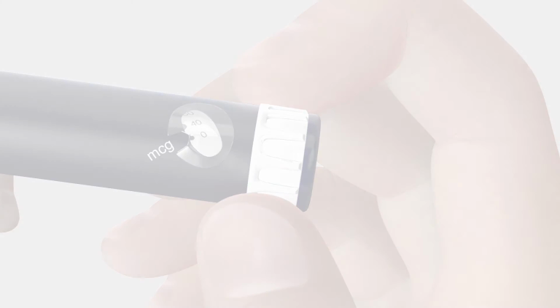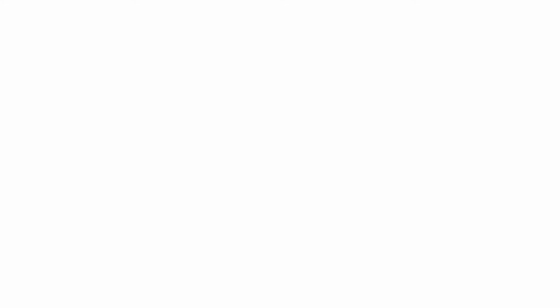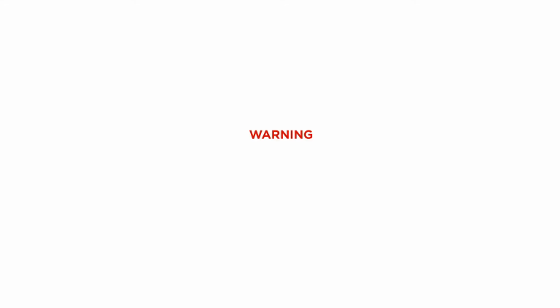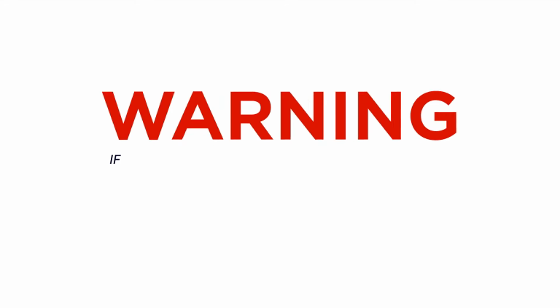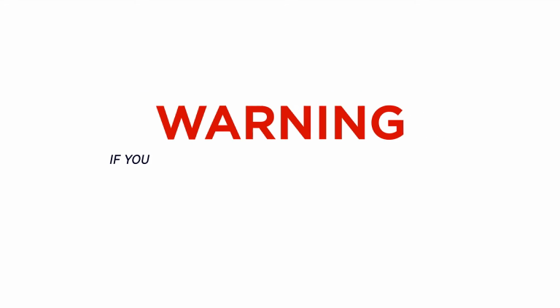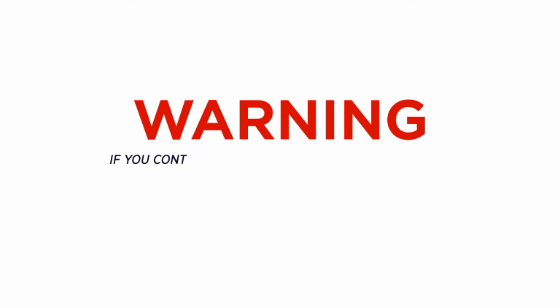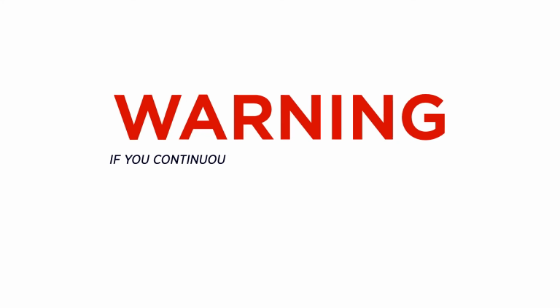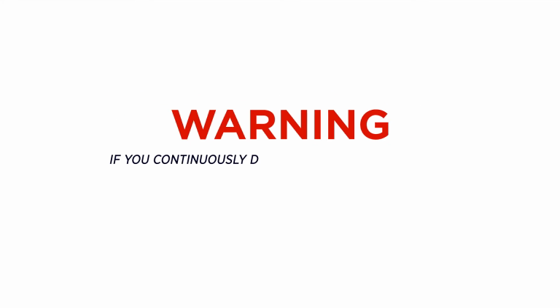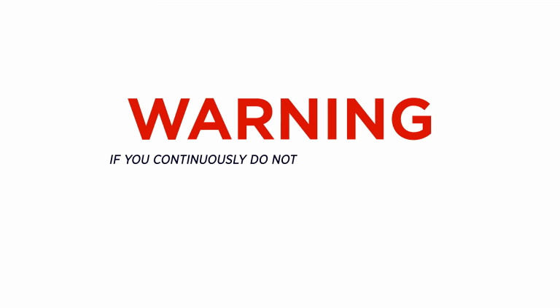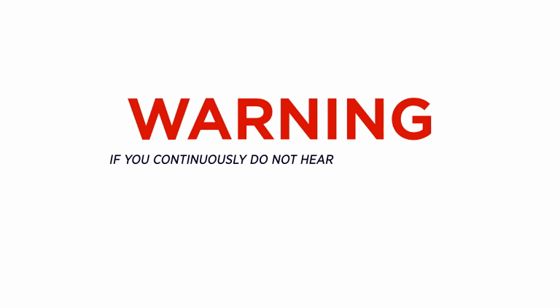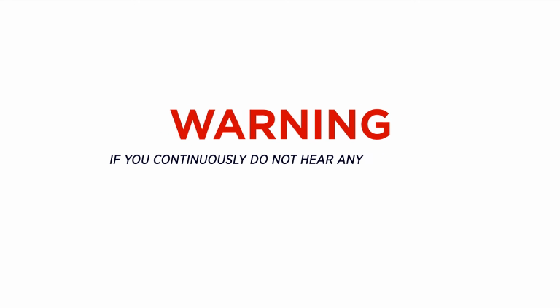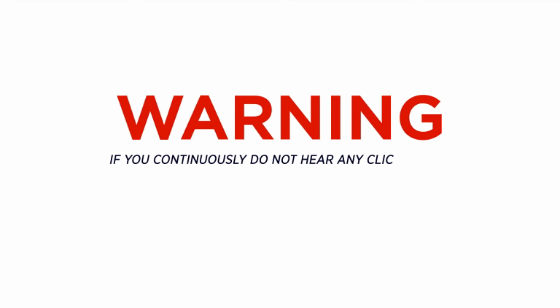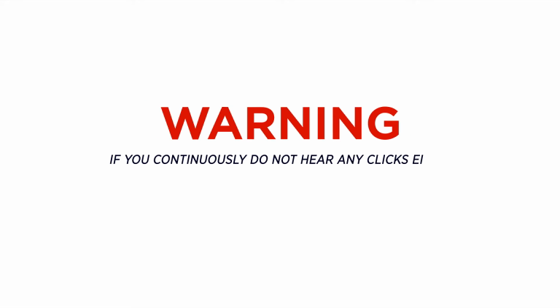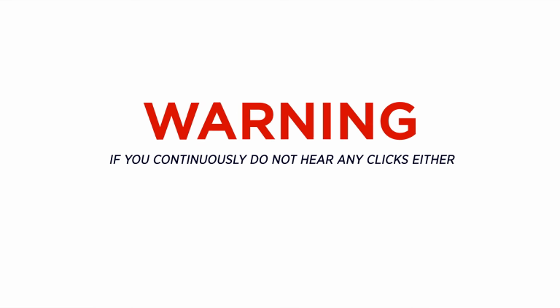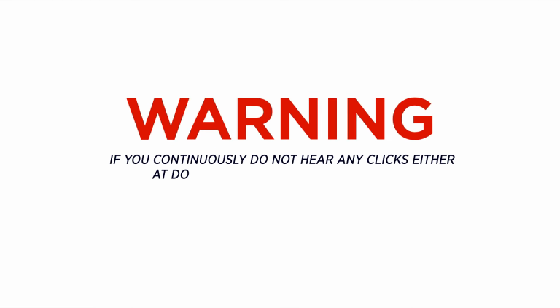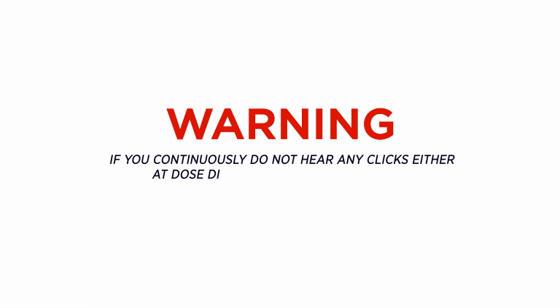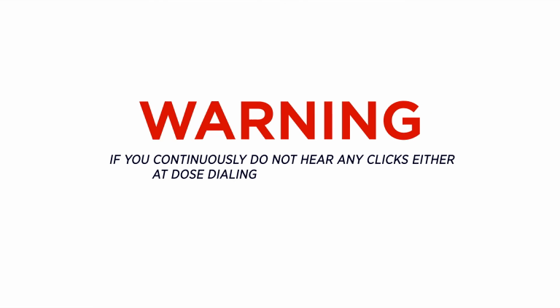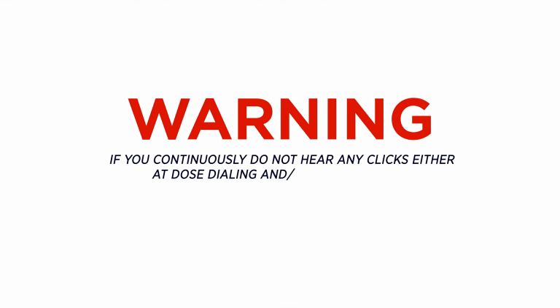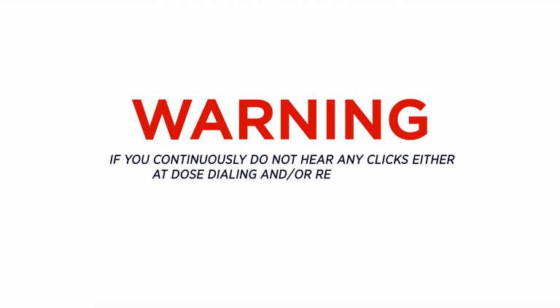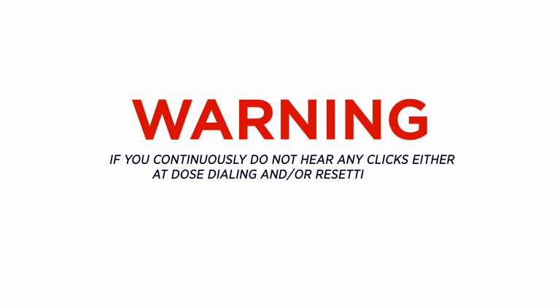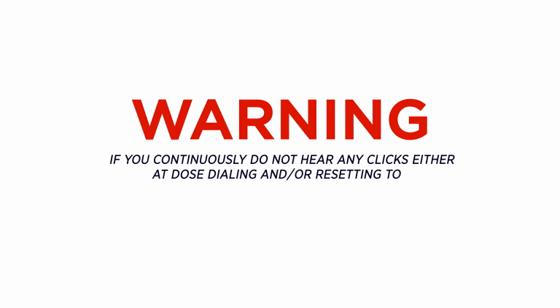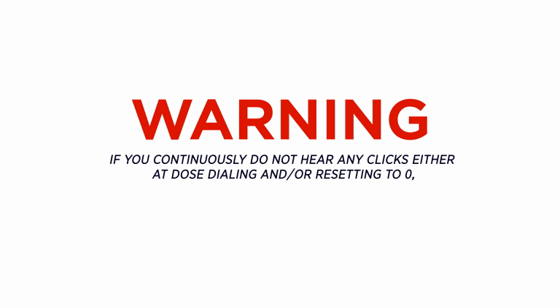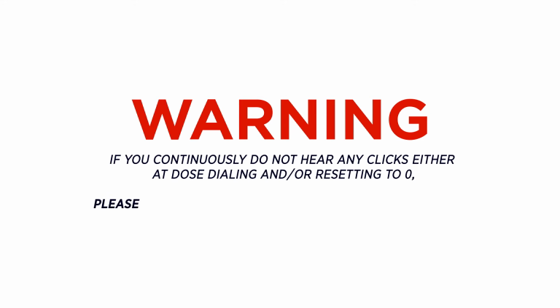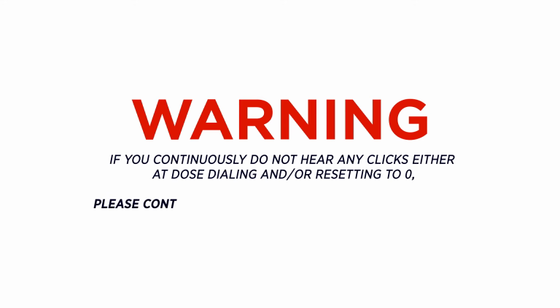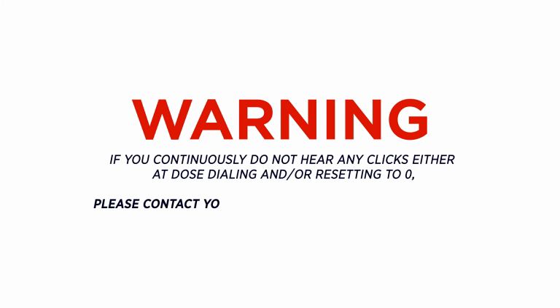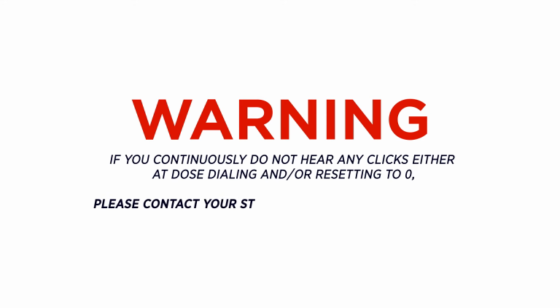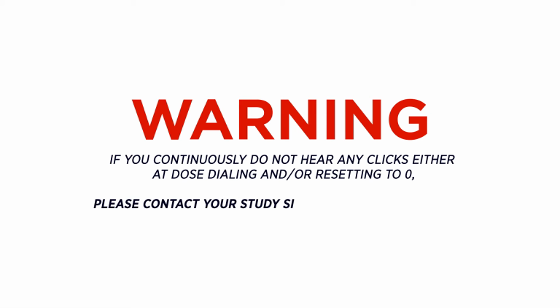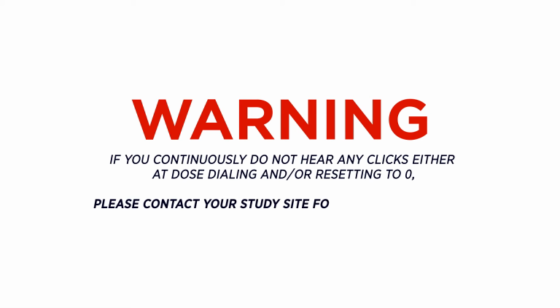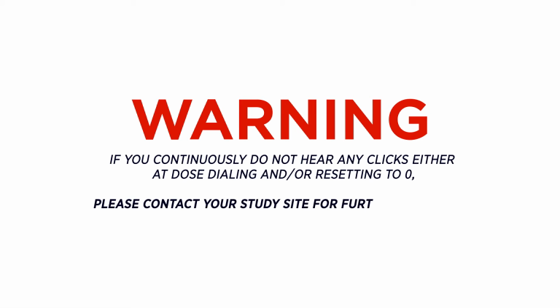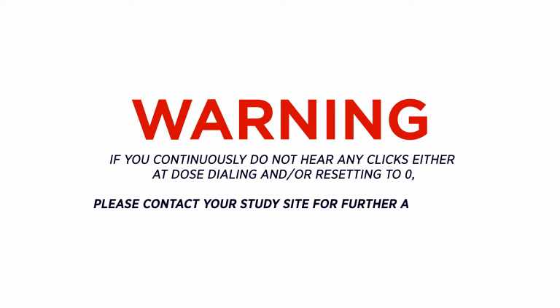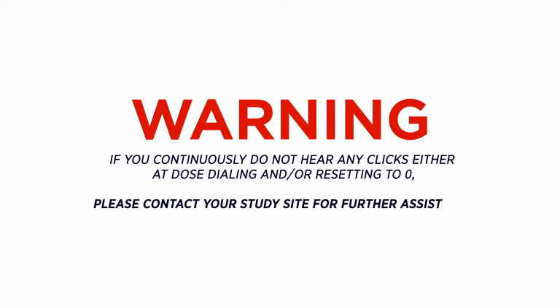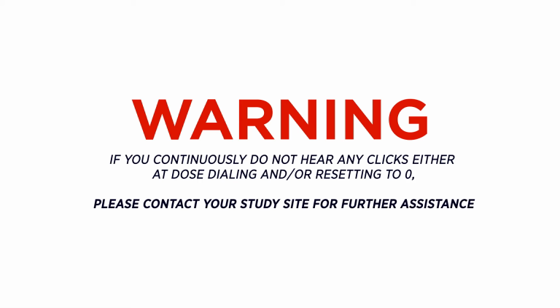If you continuously do not hear any clicks either at dose dialing and/or resetting to zero, please contact your study site for further assistance.